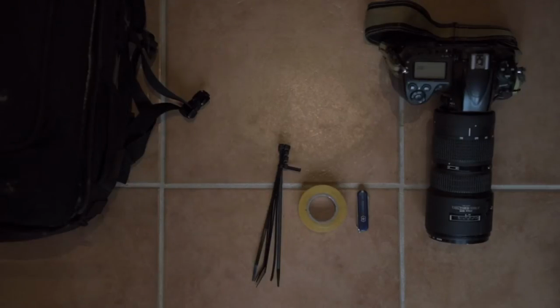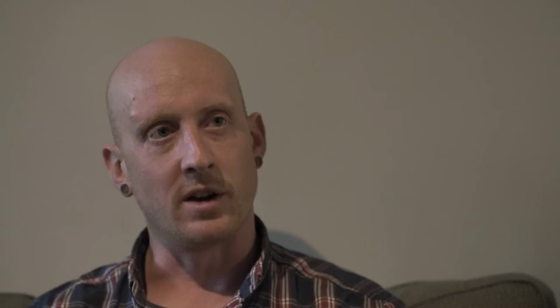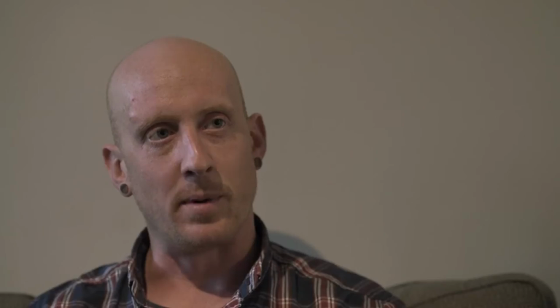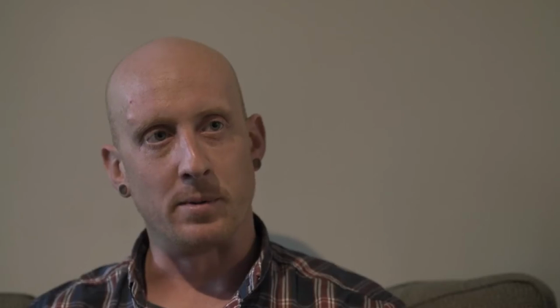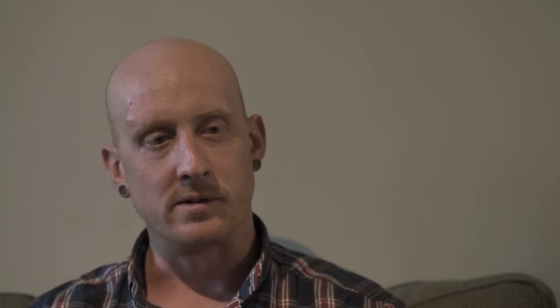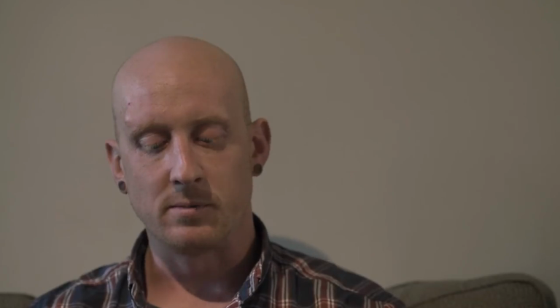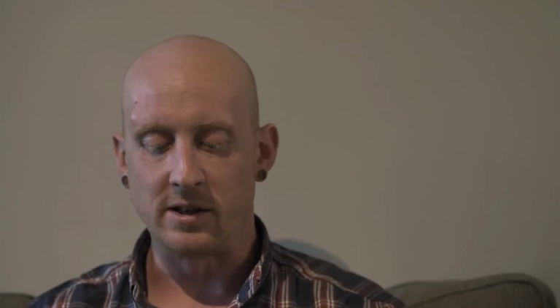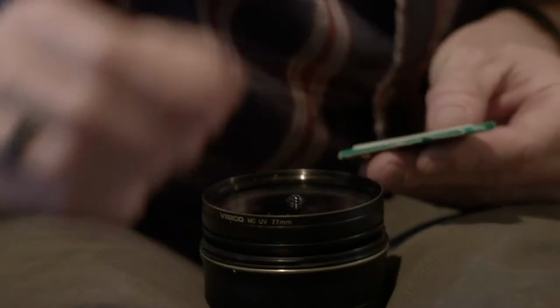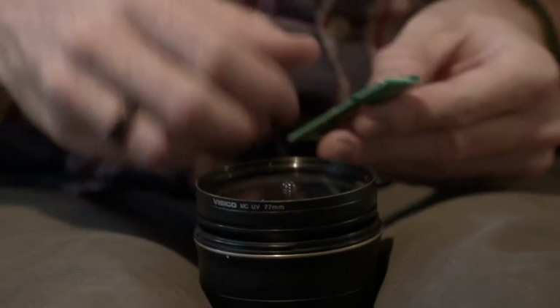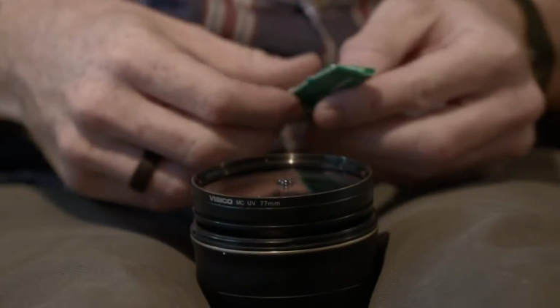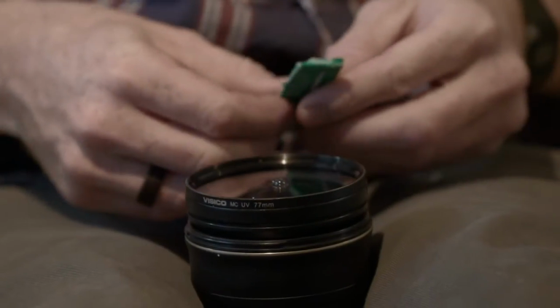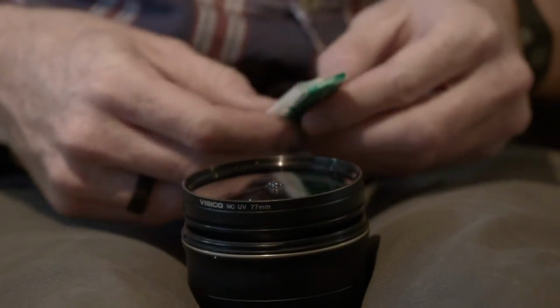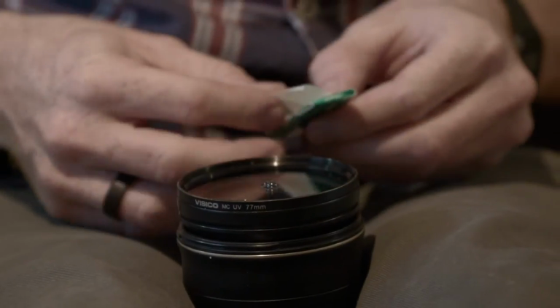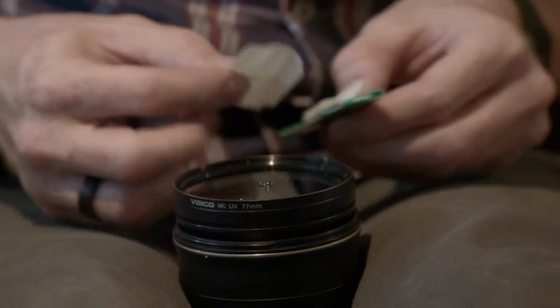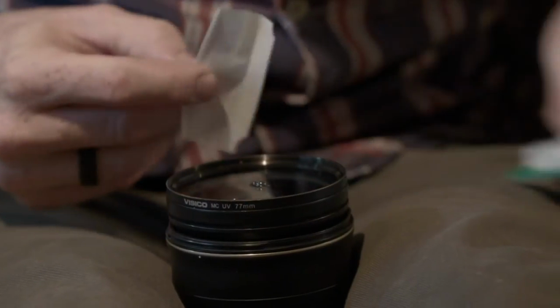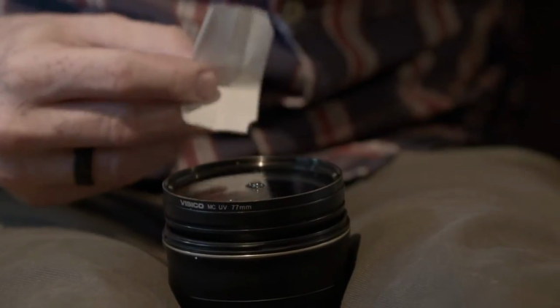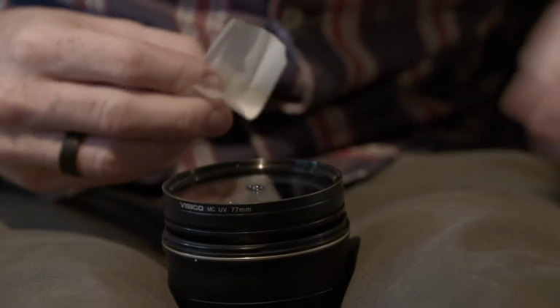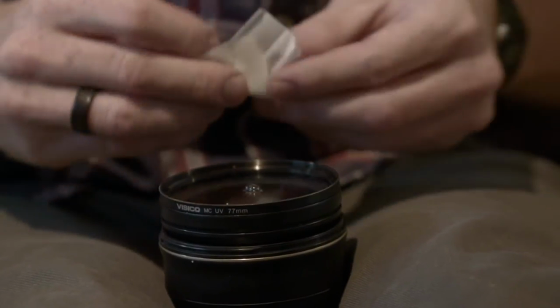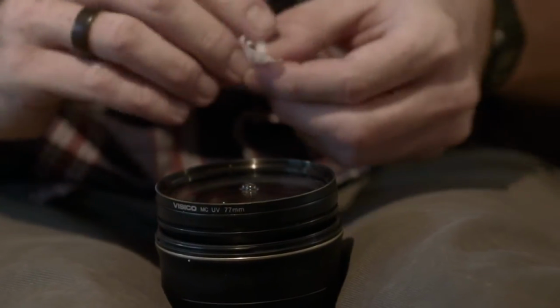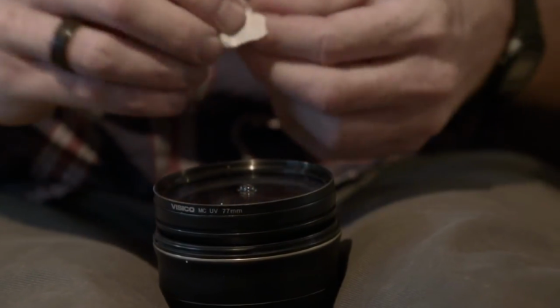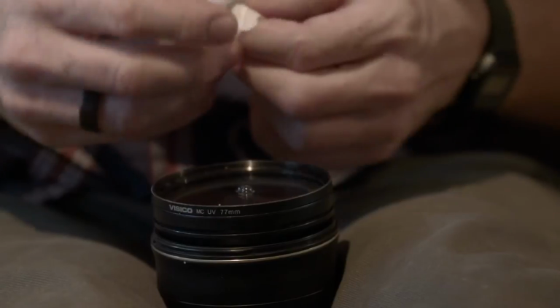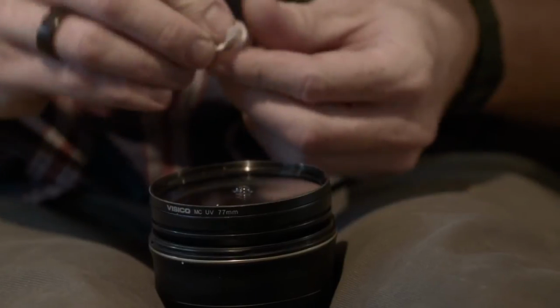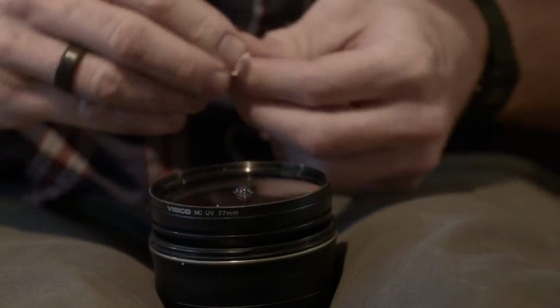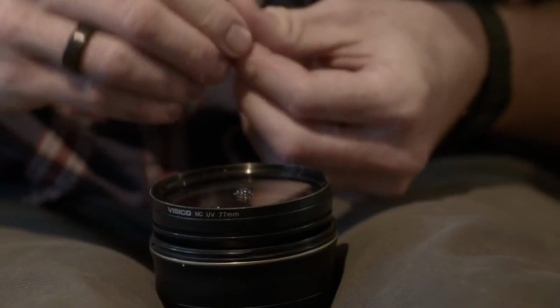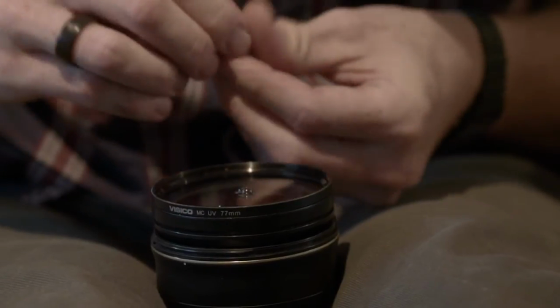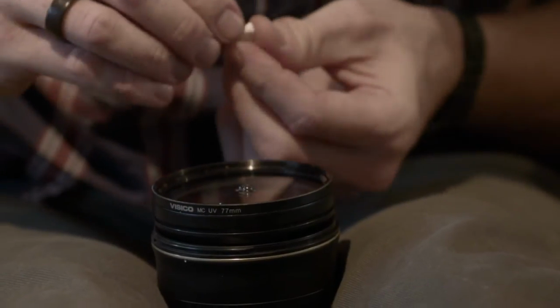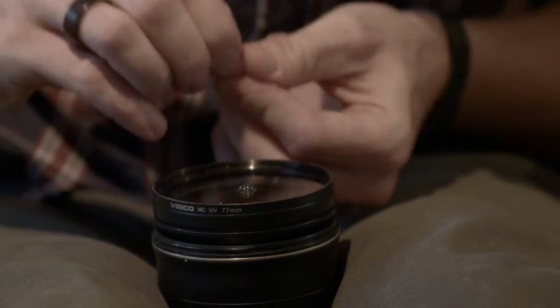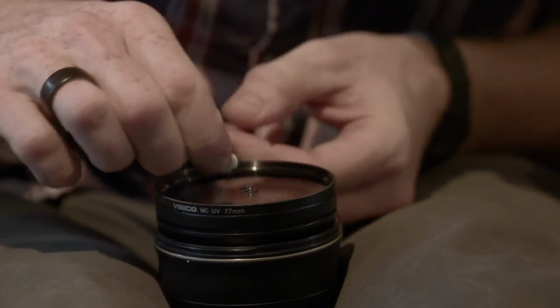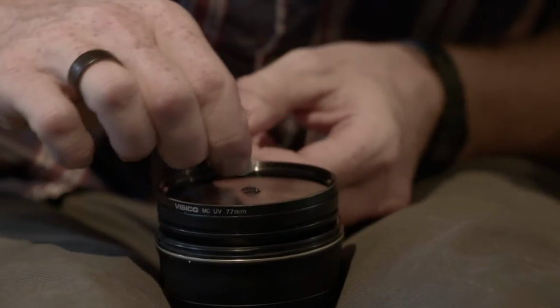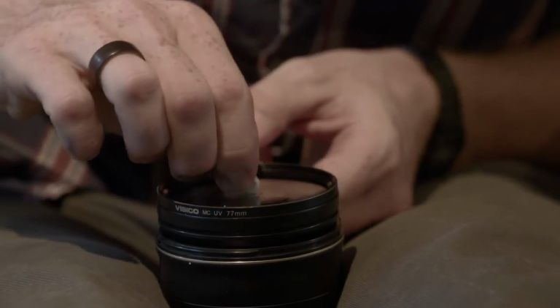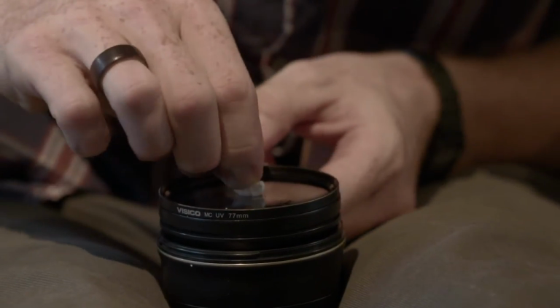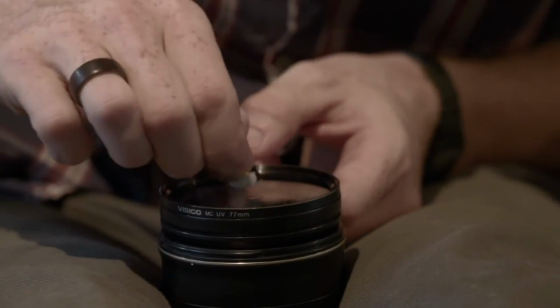Cigarette papers — my secret weapon. They're lint-free, they're disposable and they're perfect for cleaning lenses.